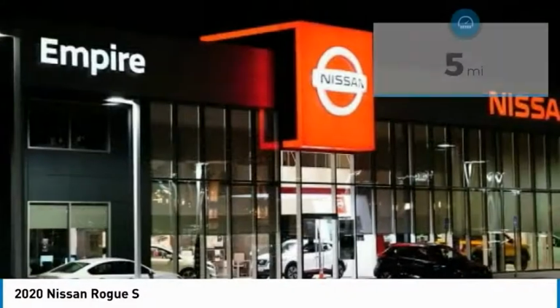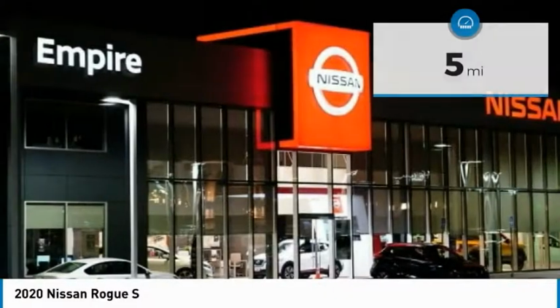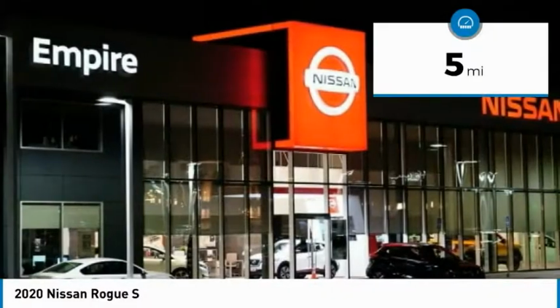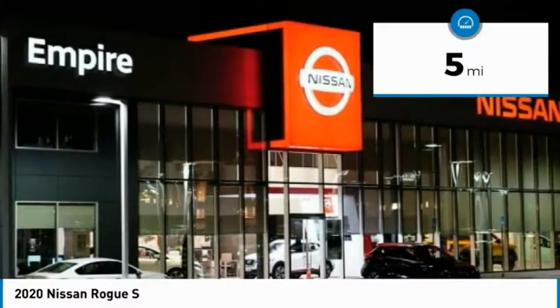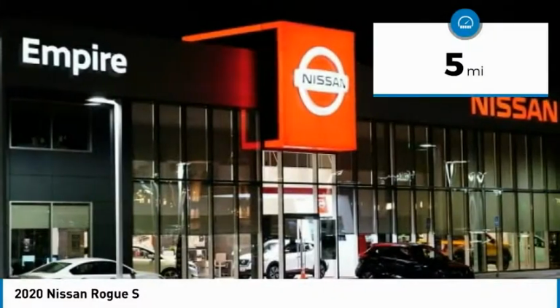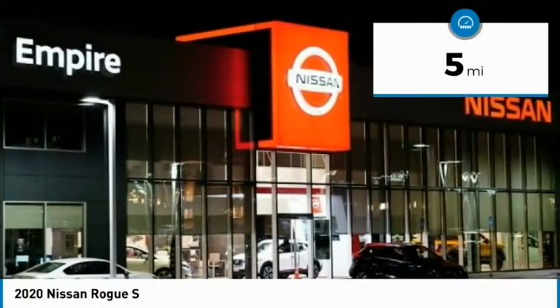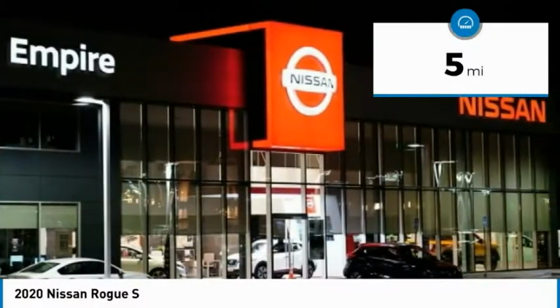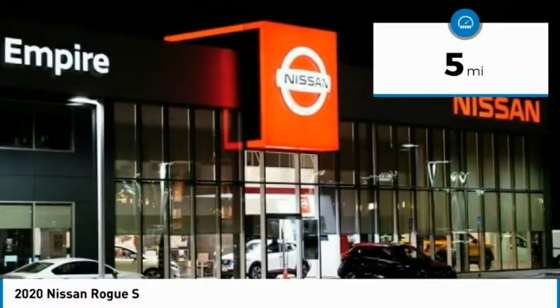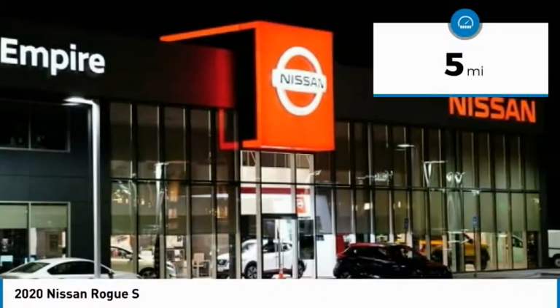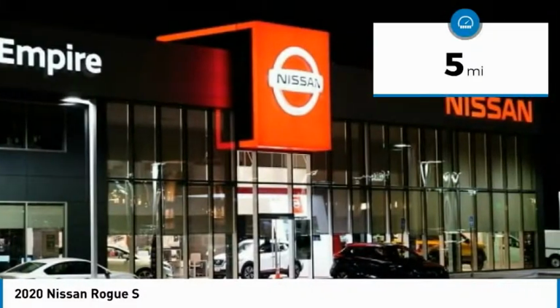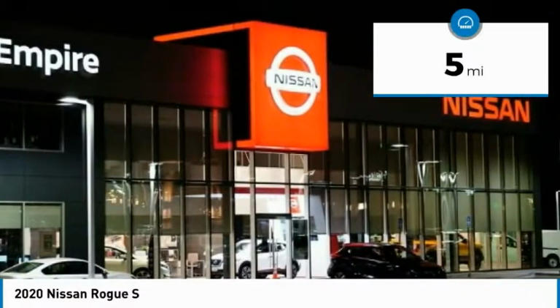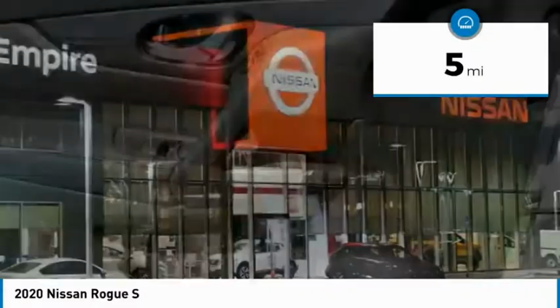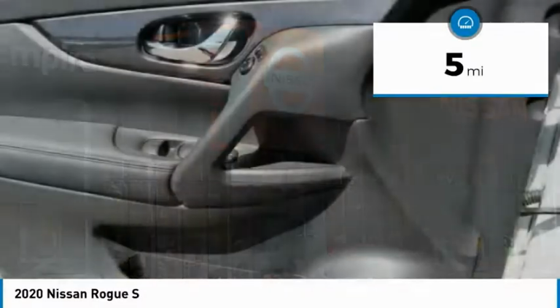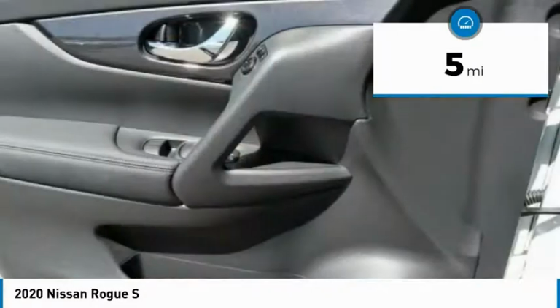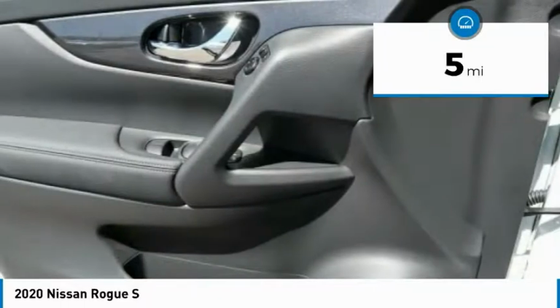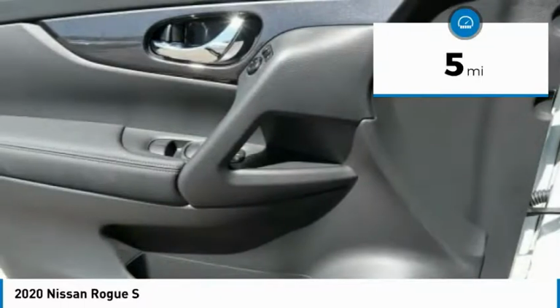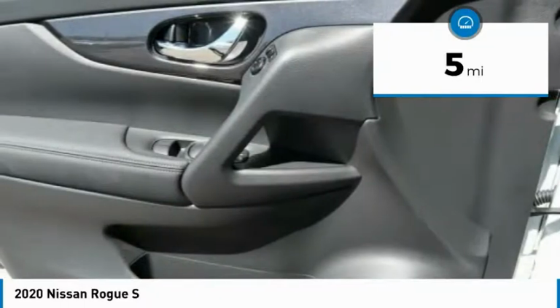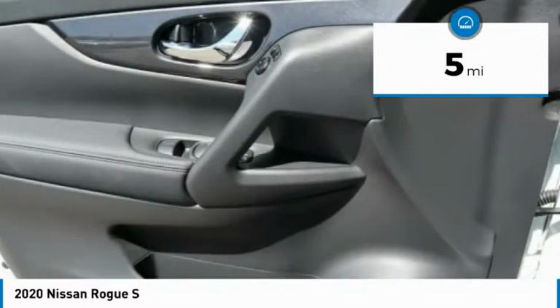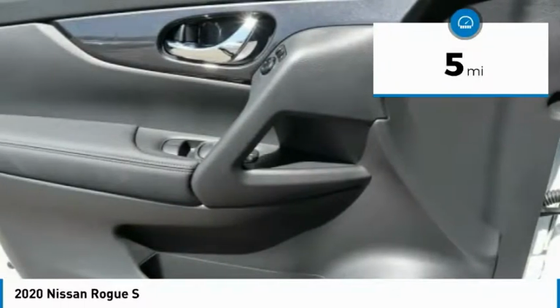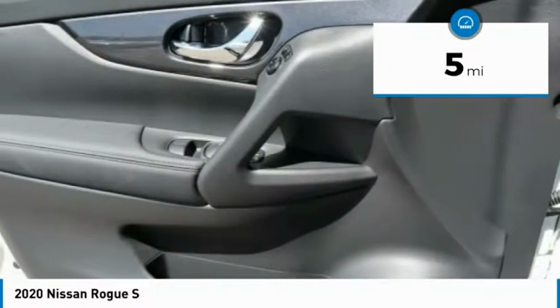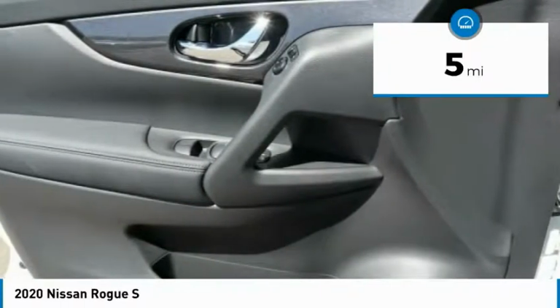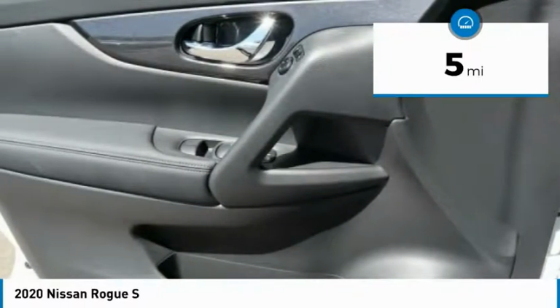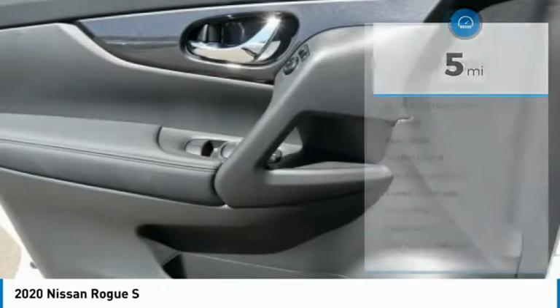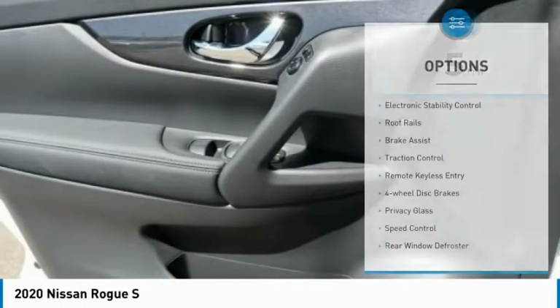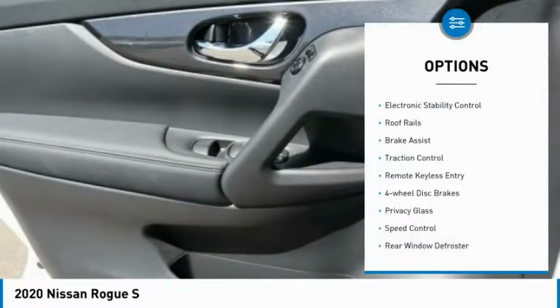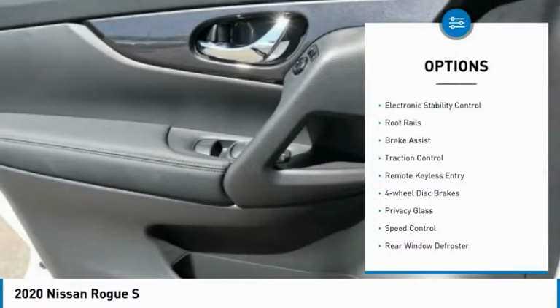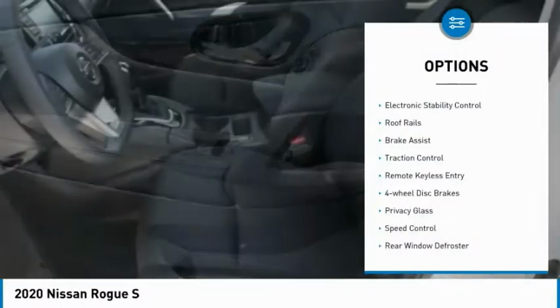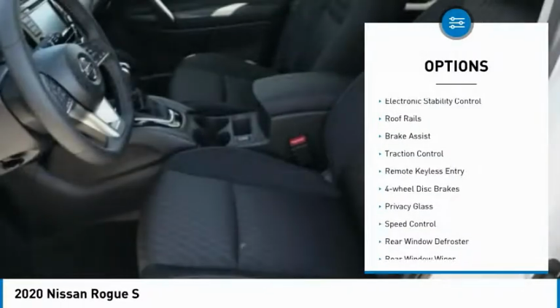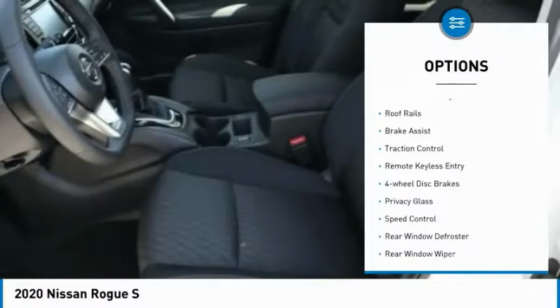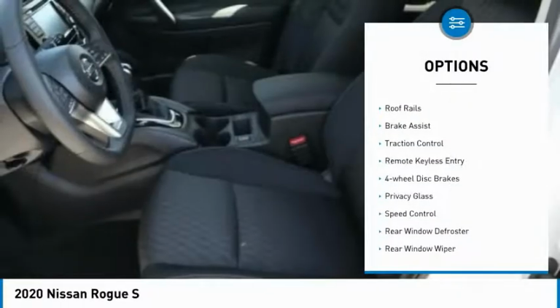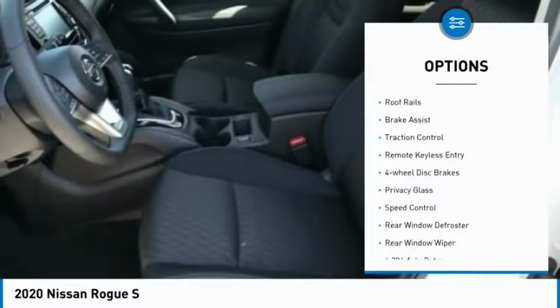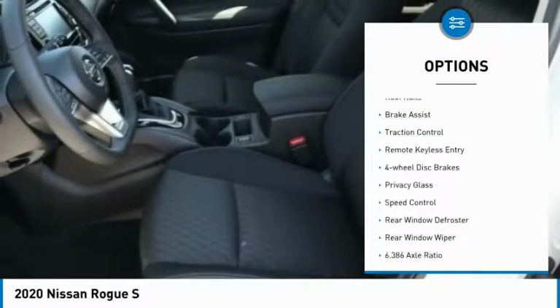This vehicle has less than 100 miles. Here are some of this vehicle's great options: electronic stability control,